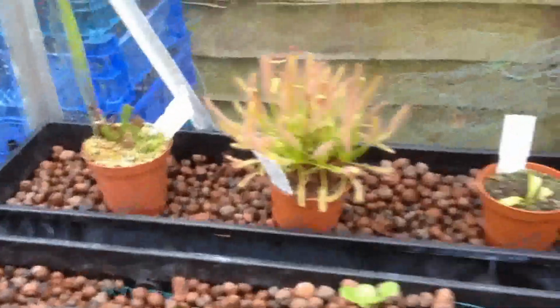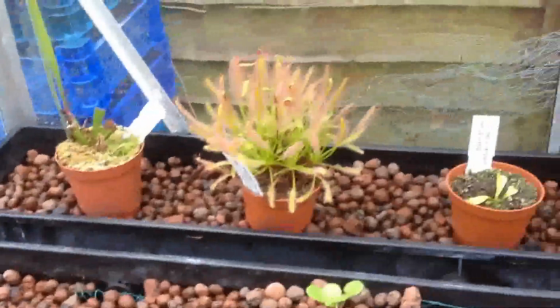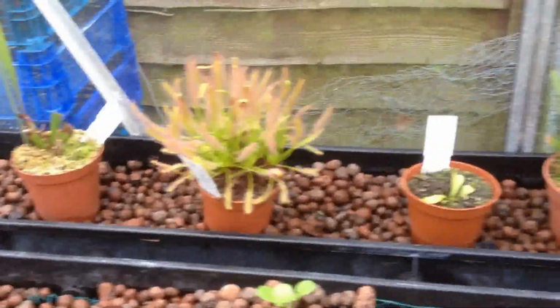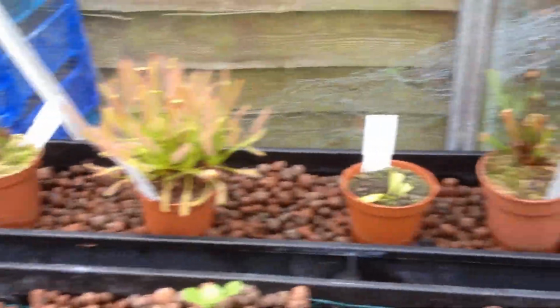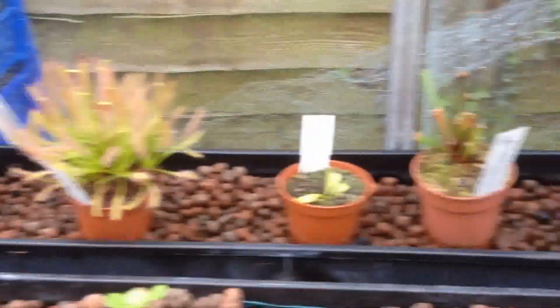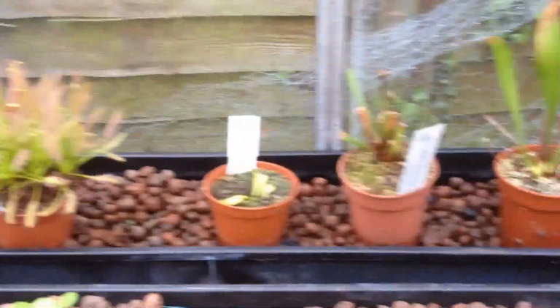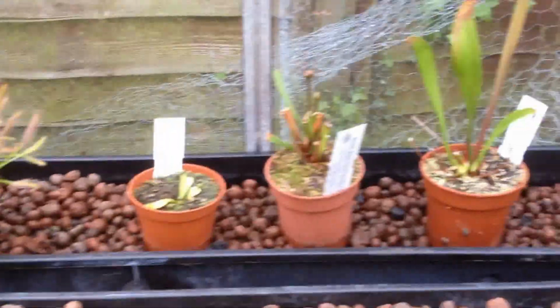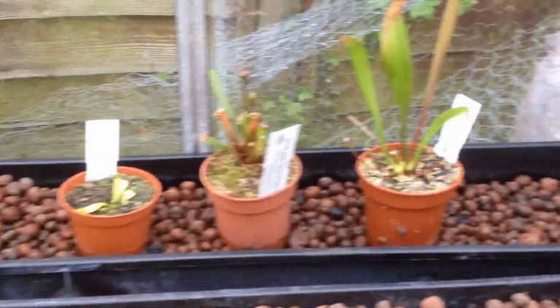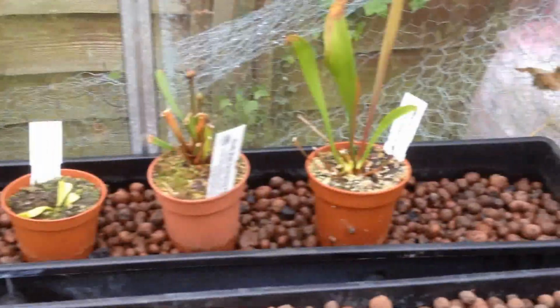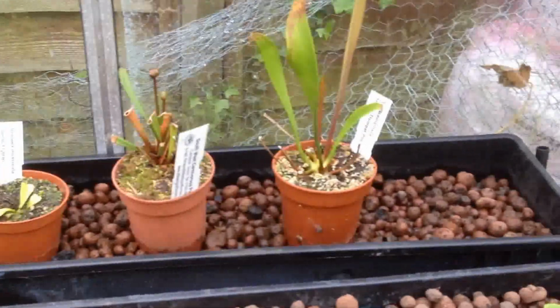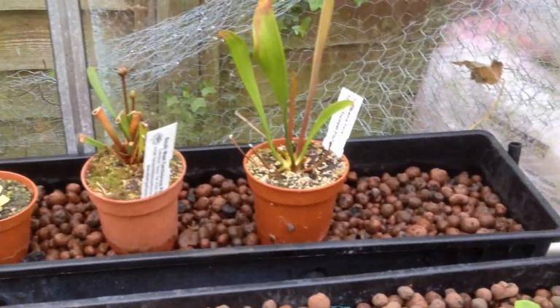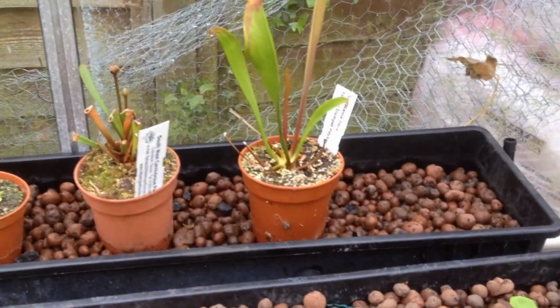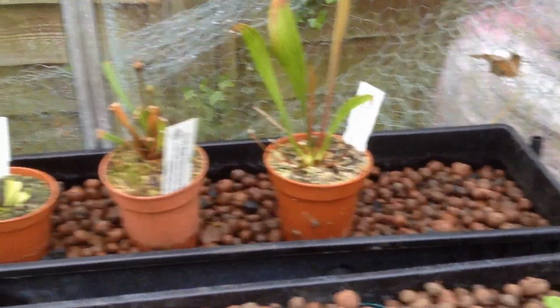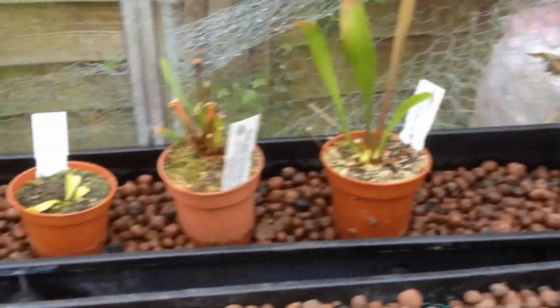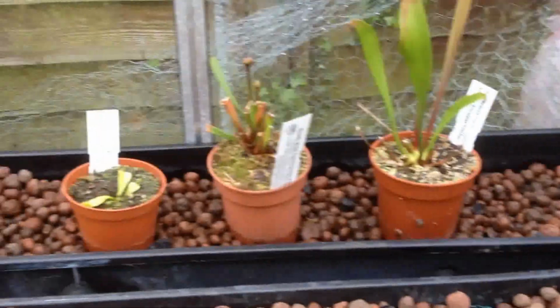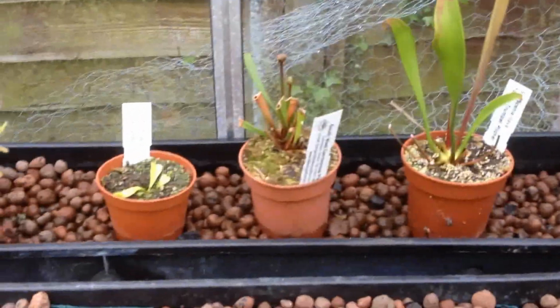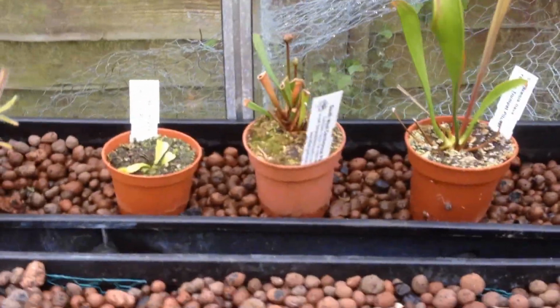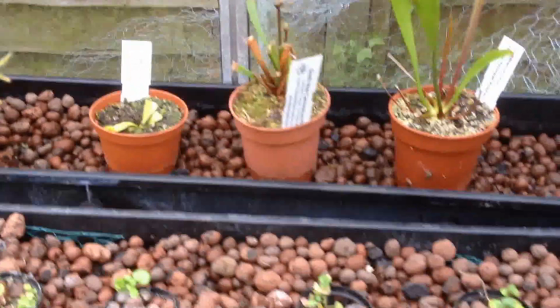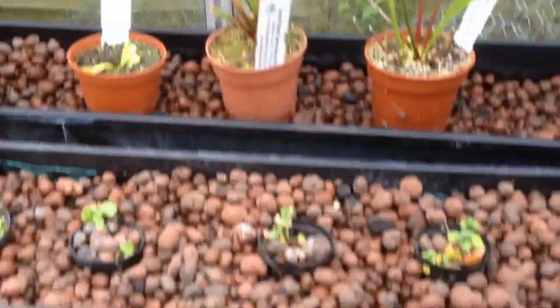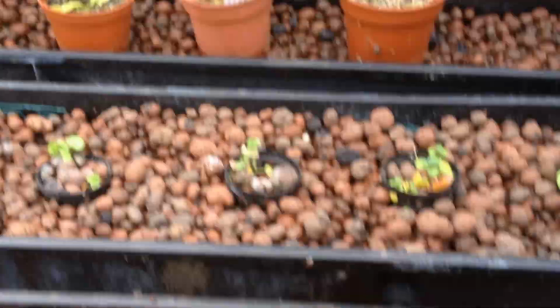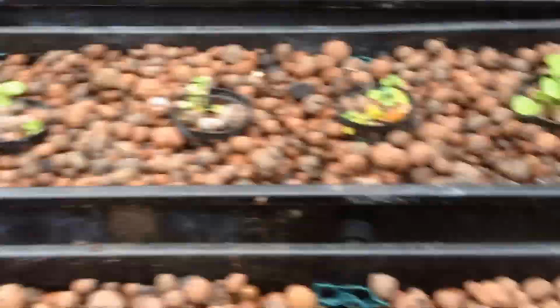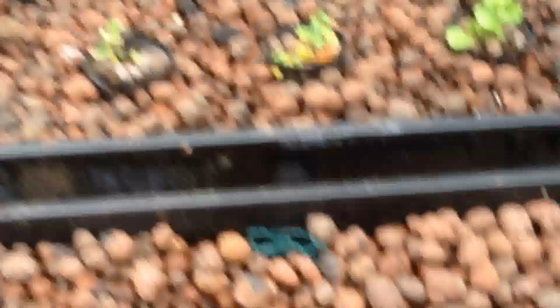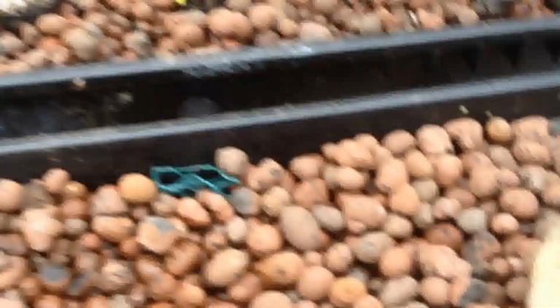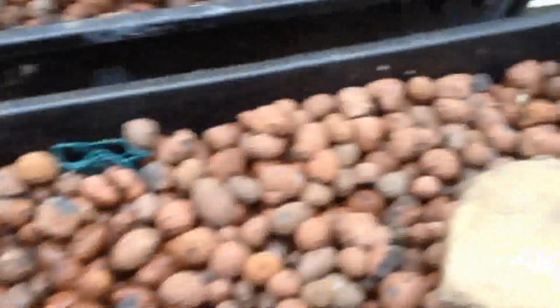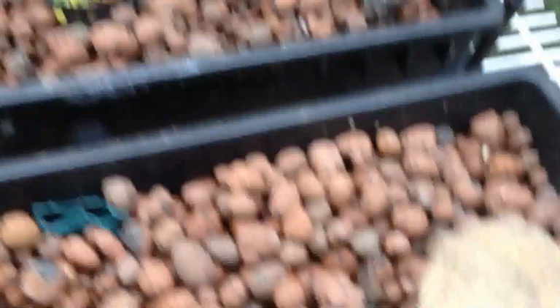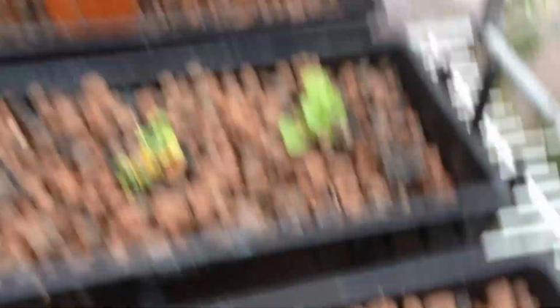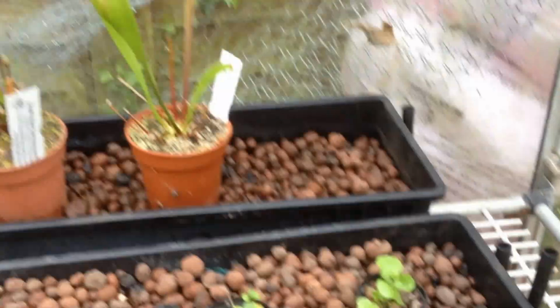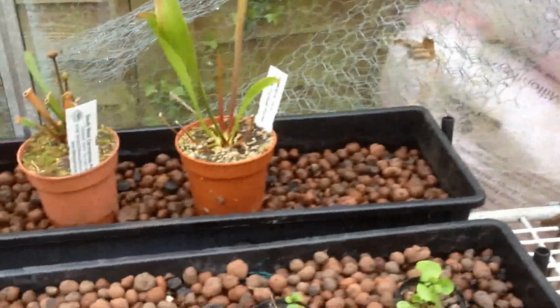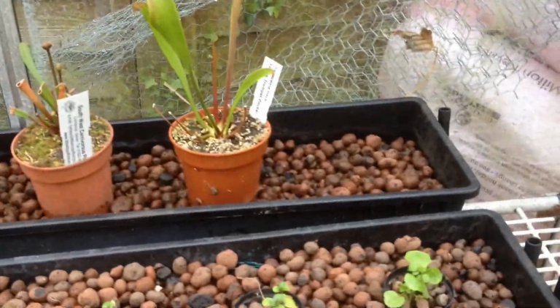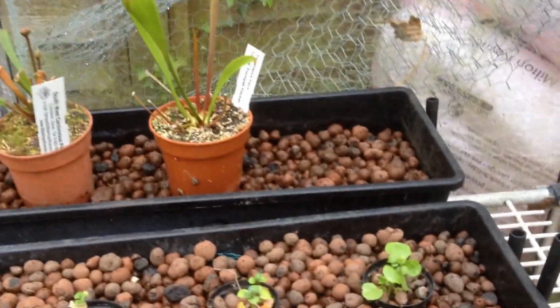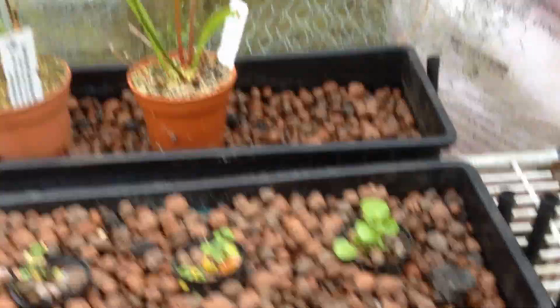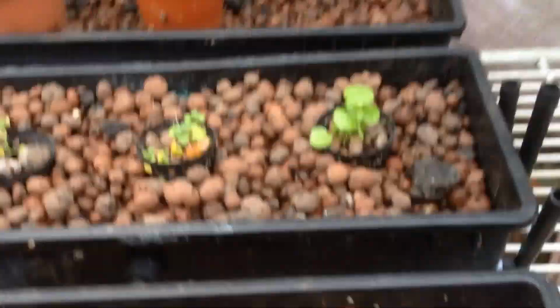In the back tray there are just some carnivorous bog plants. They're not going to be there permanently.